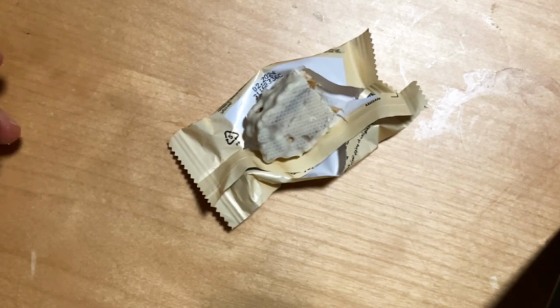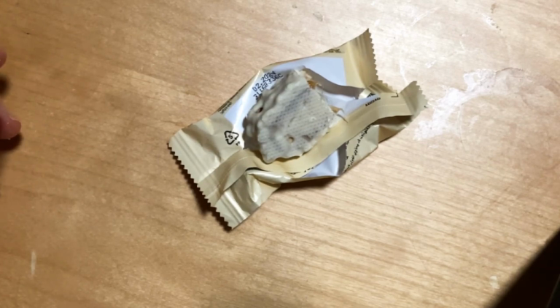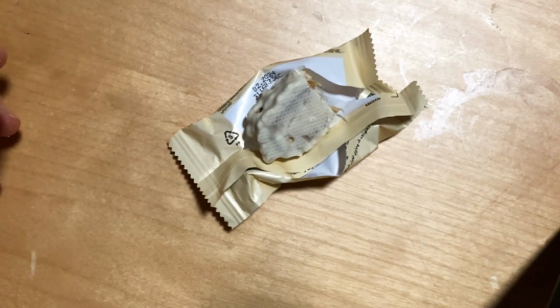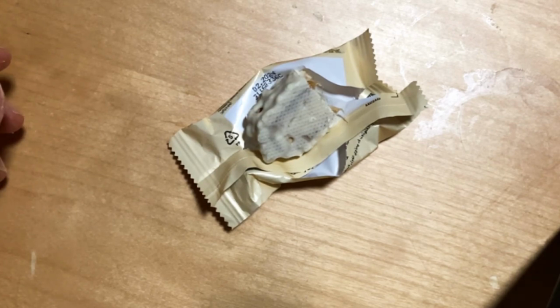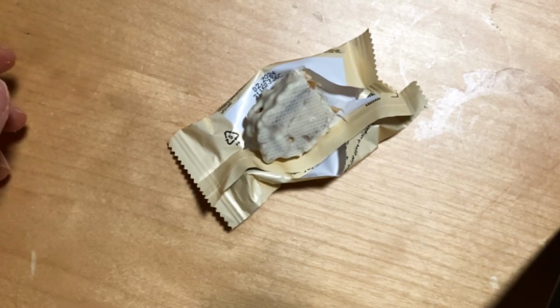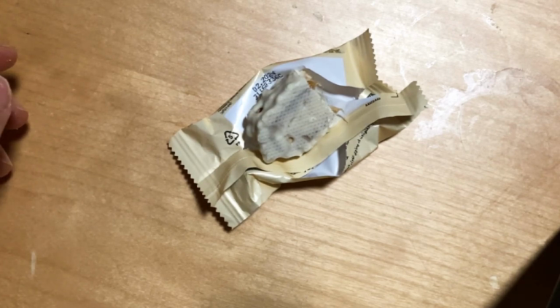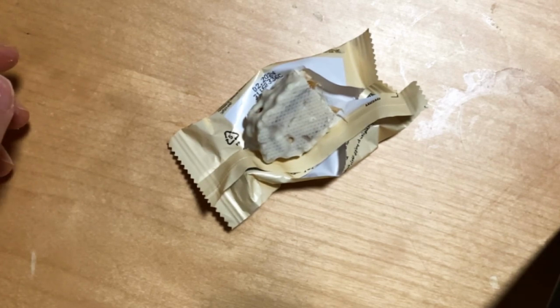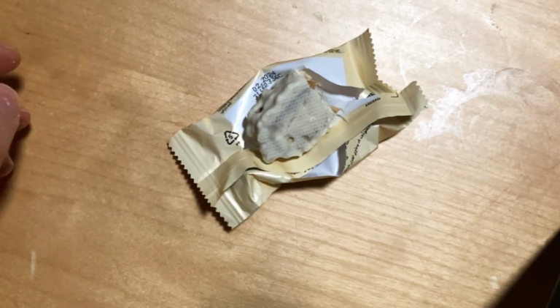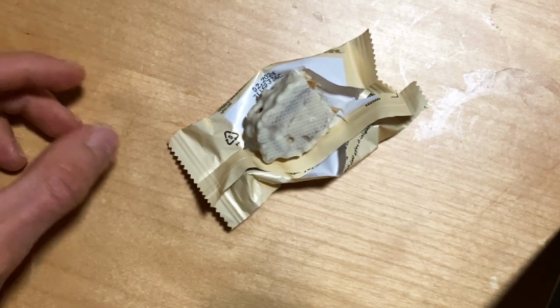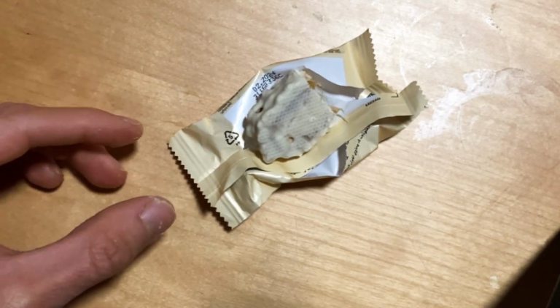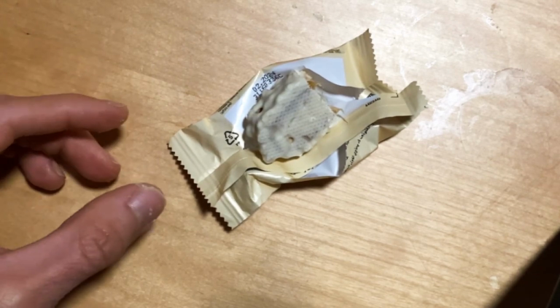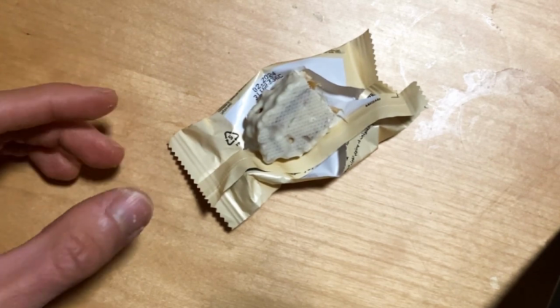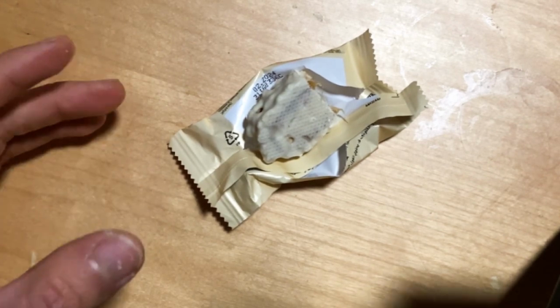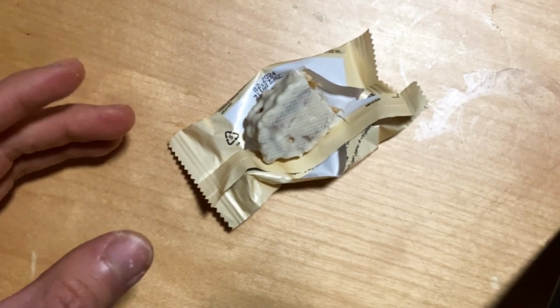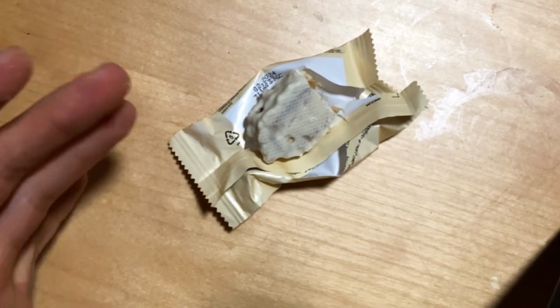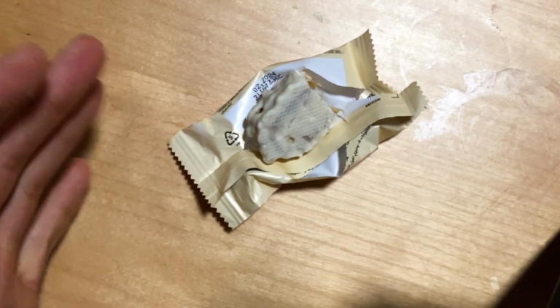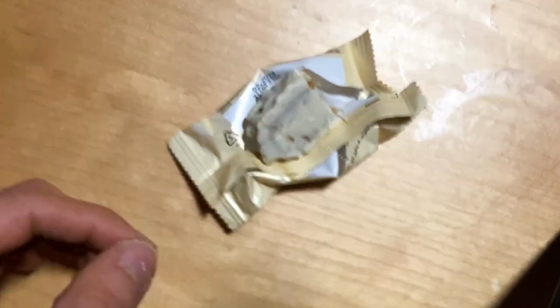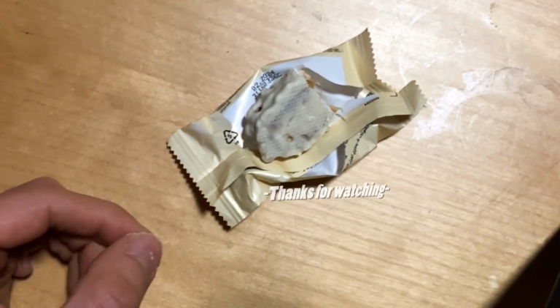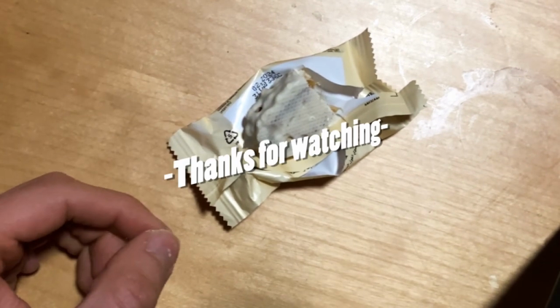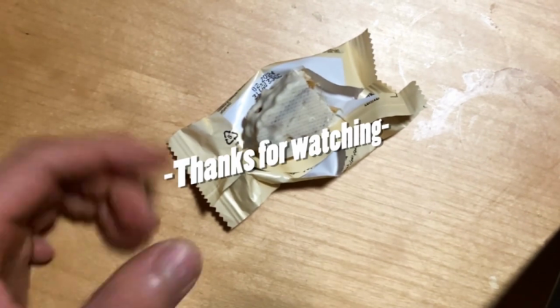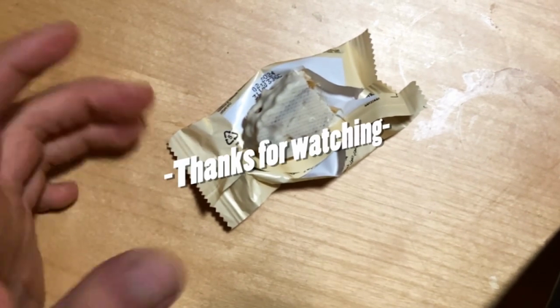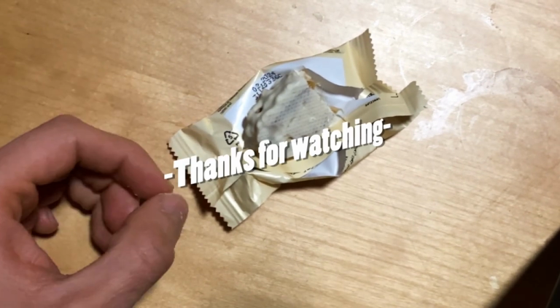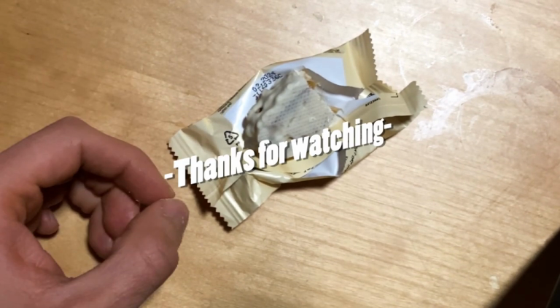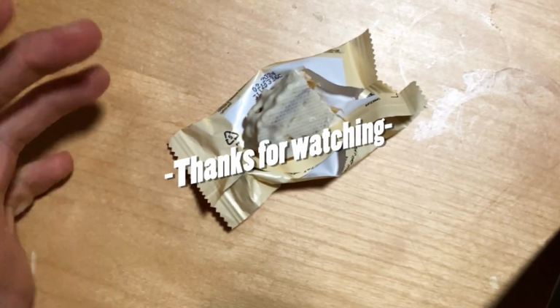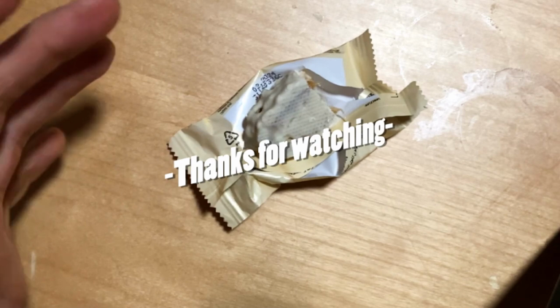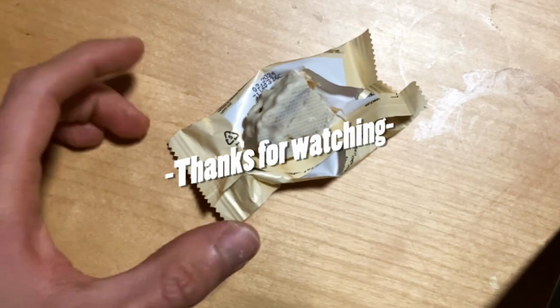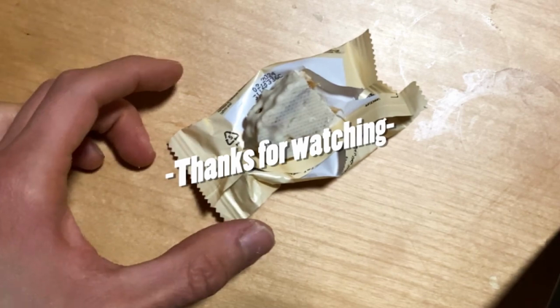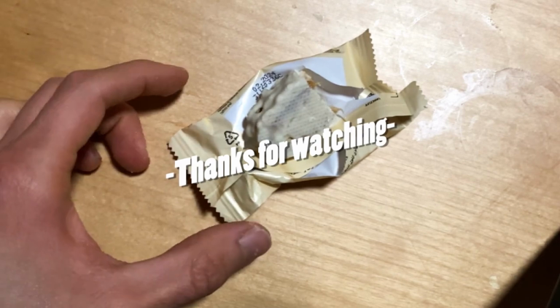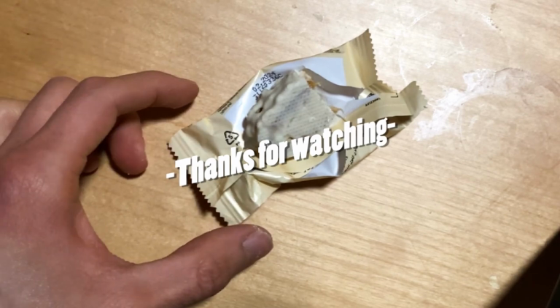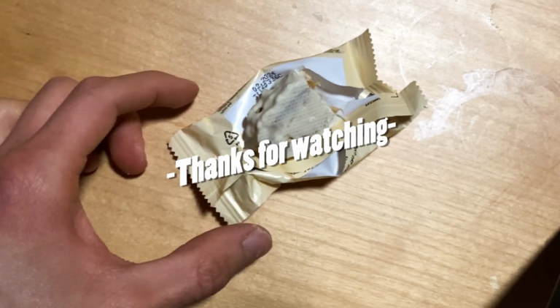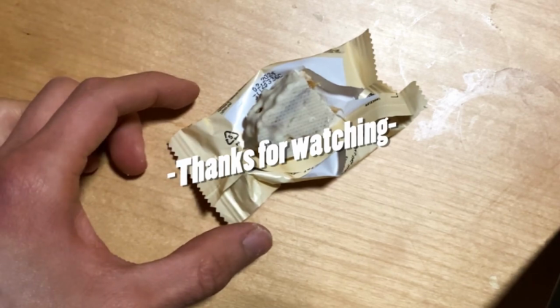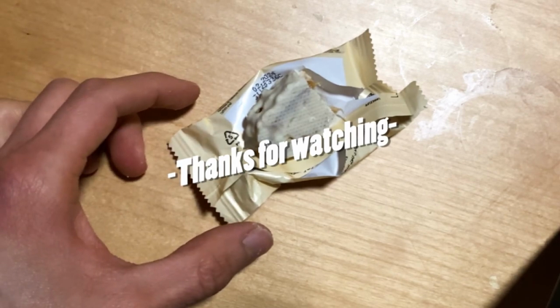So yeah, check it out if you haven't. And if you have, leave a comment — what's your favorite Lion Bar or chocolate? See you next time, bye!